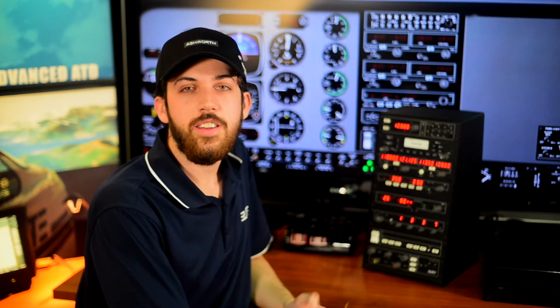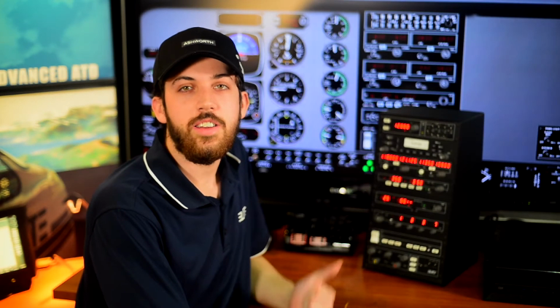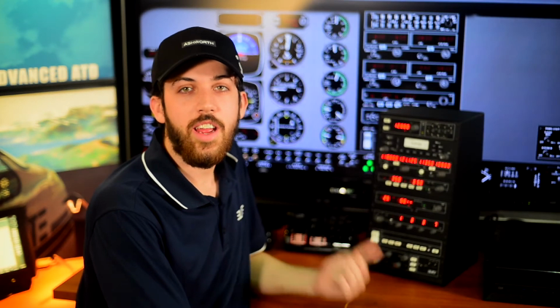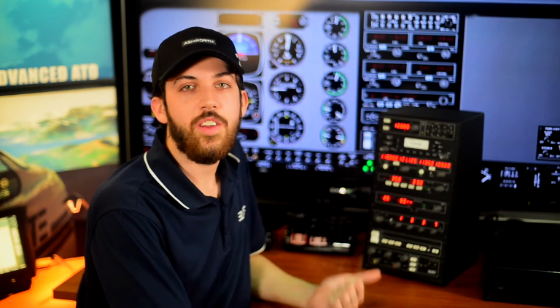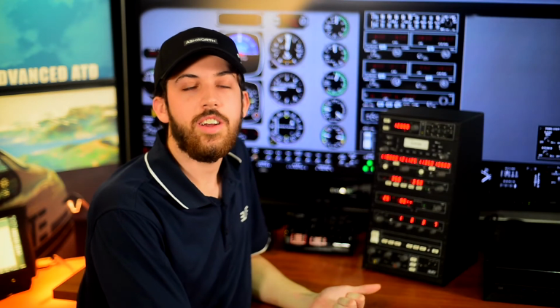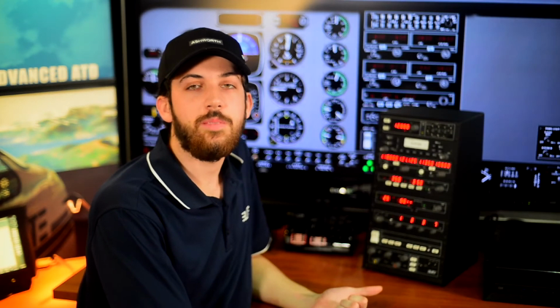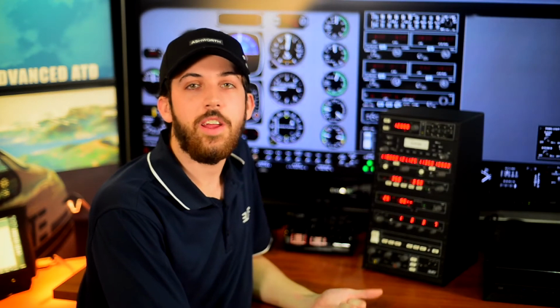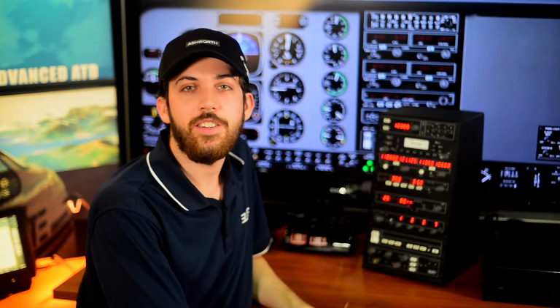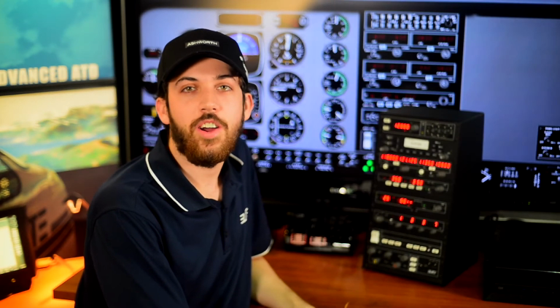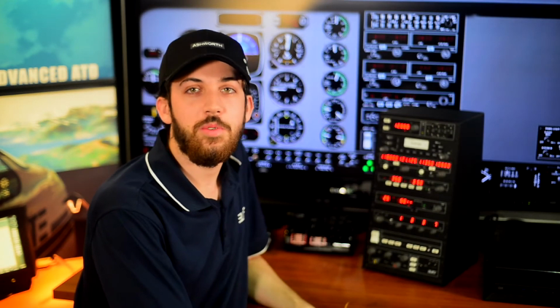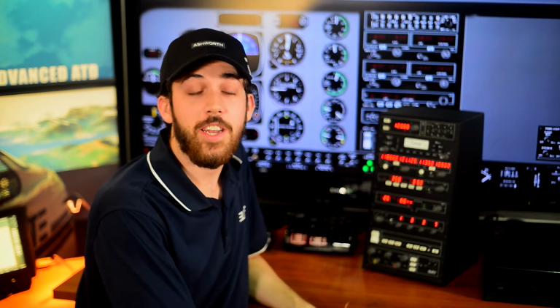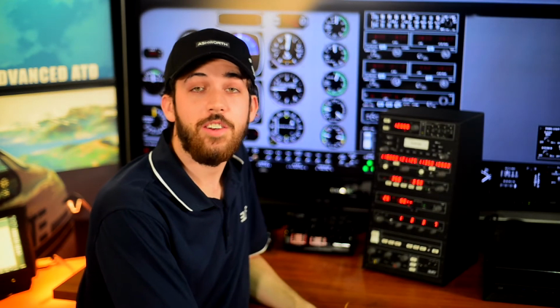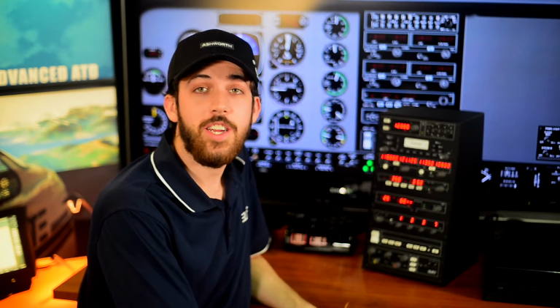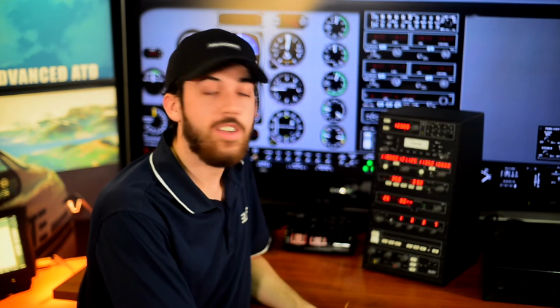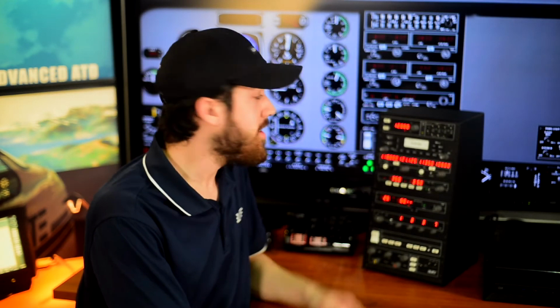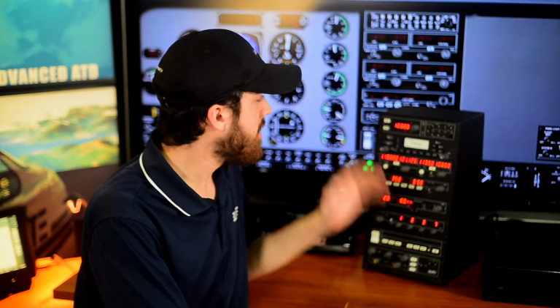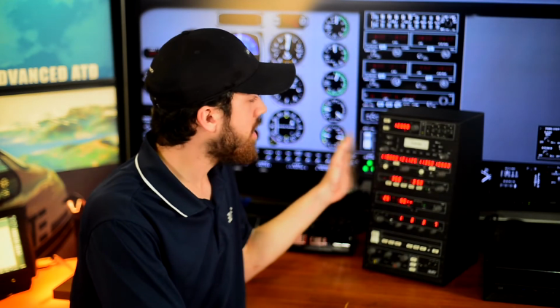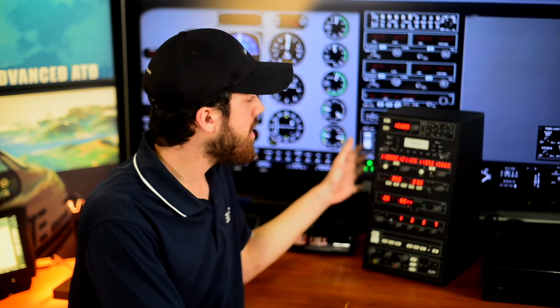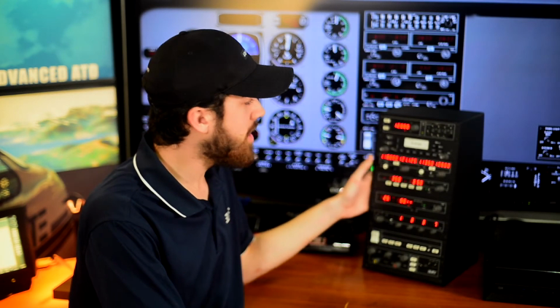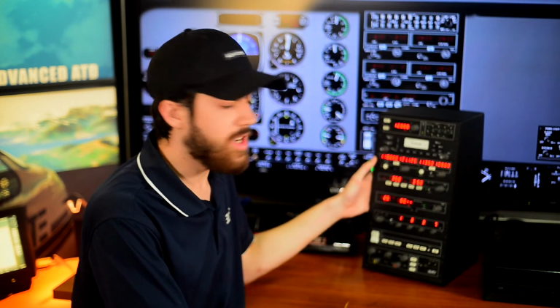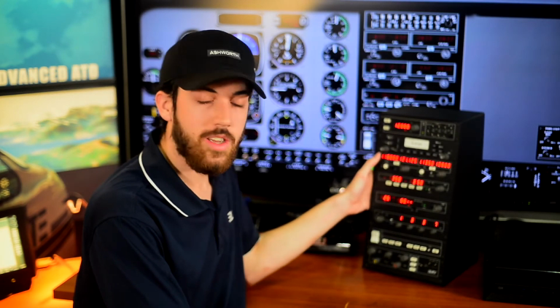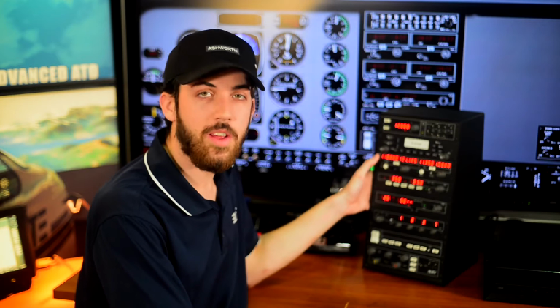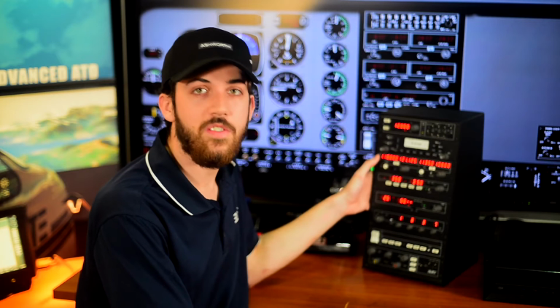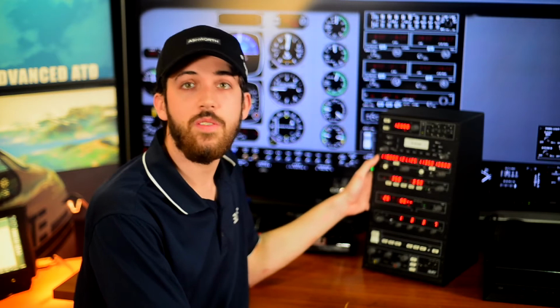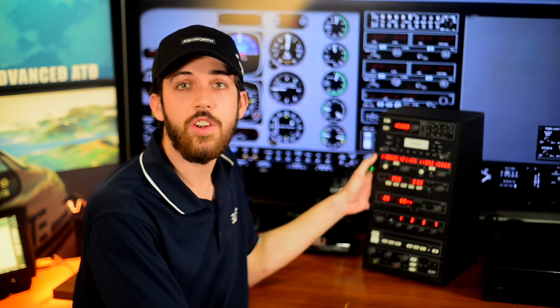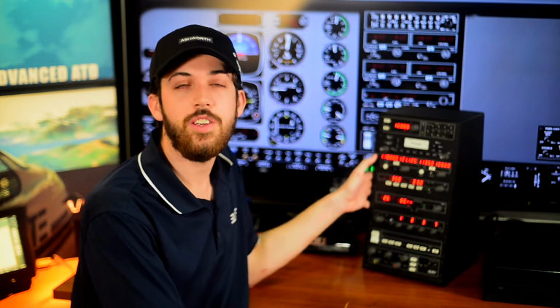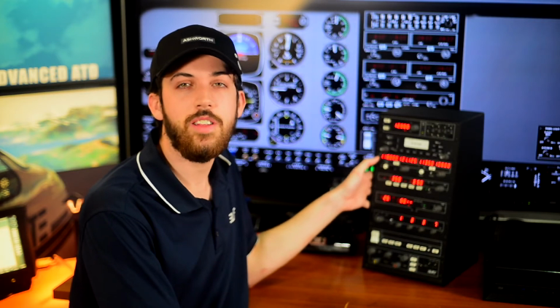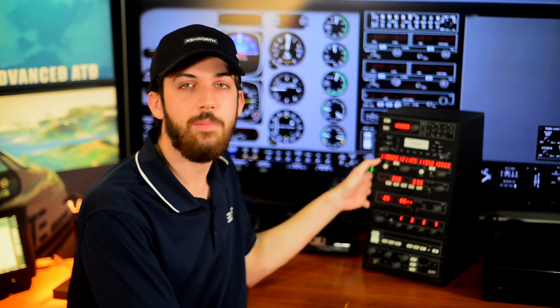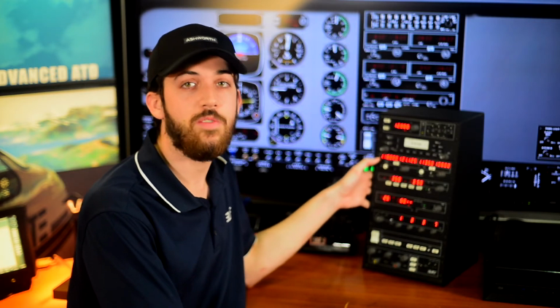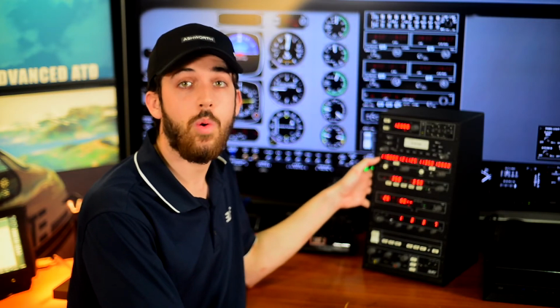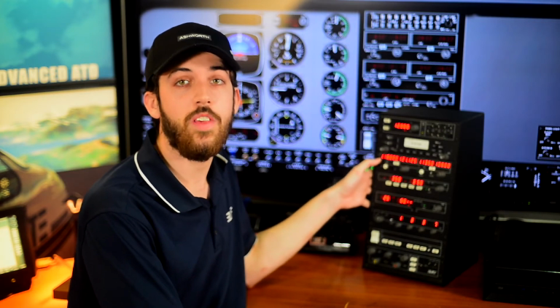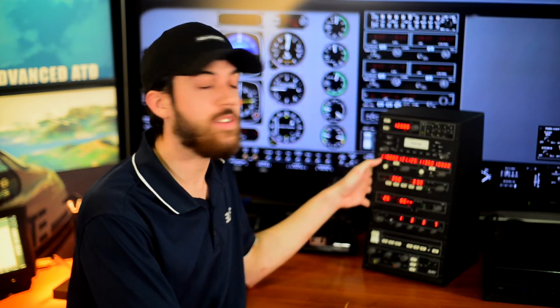Elite's avionics panel has gone through many iterations. The current iteration is about the 5th version, the AP4000.